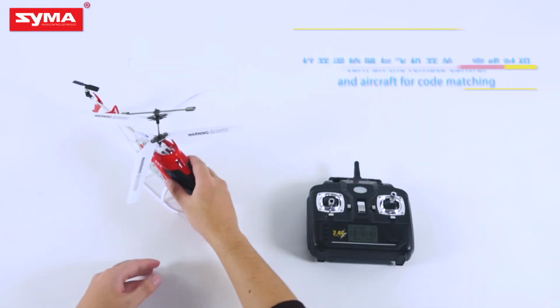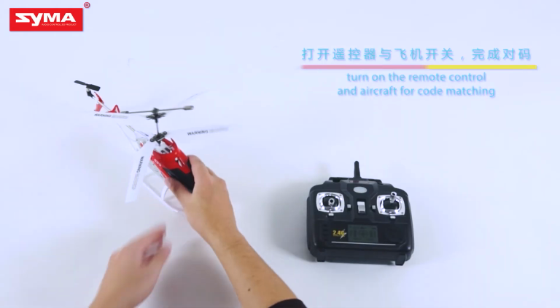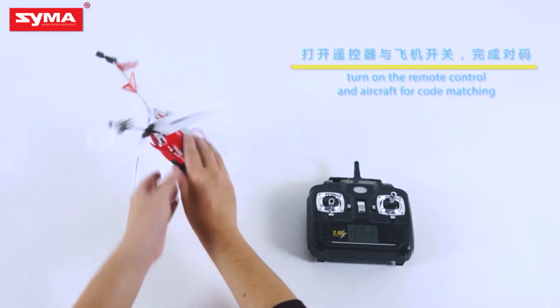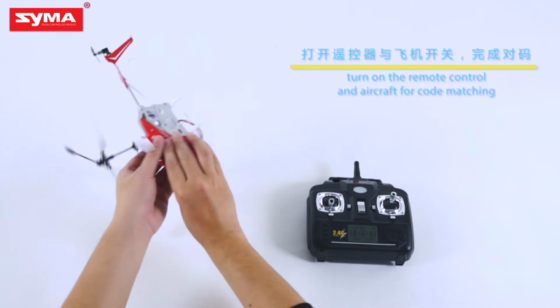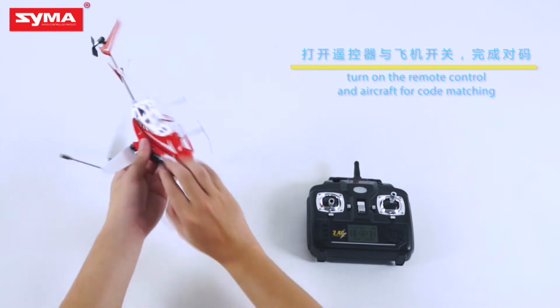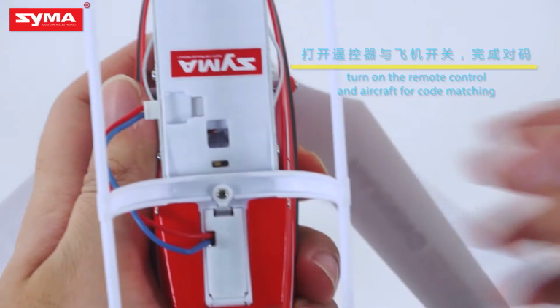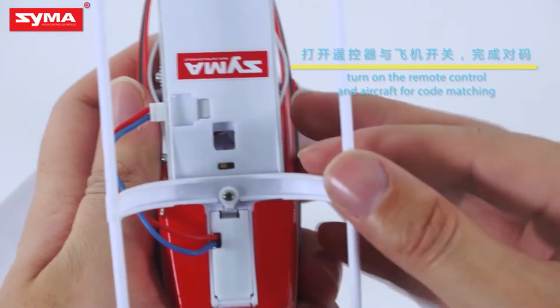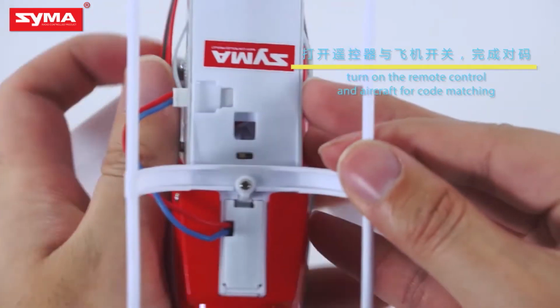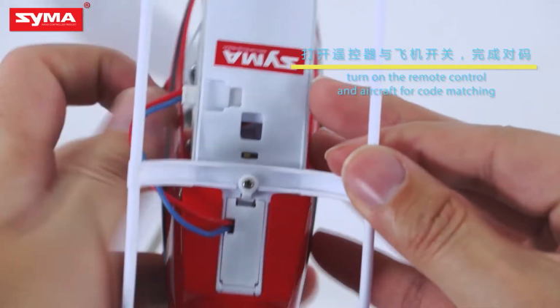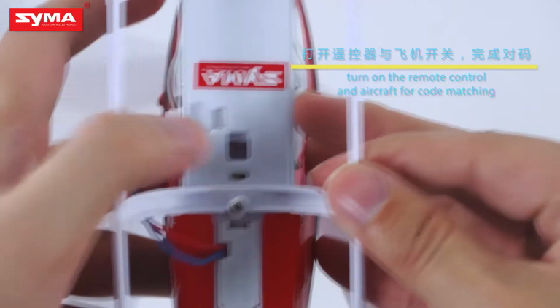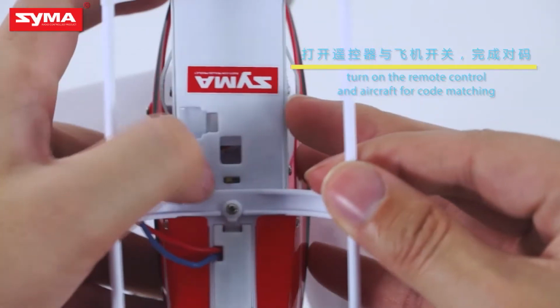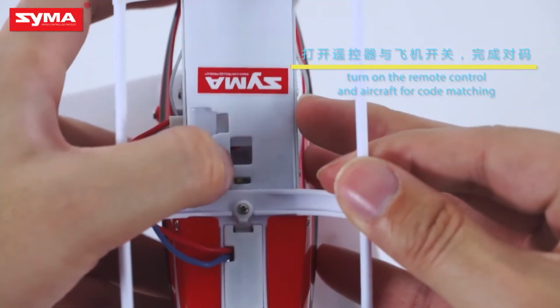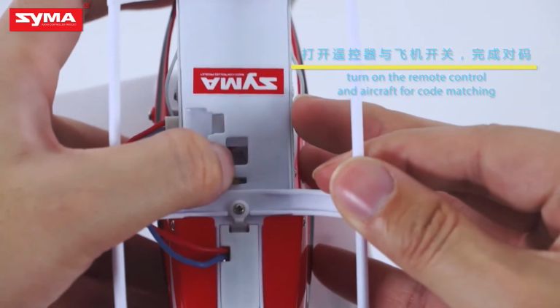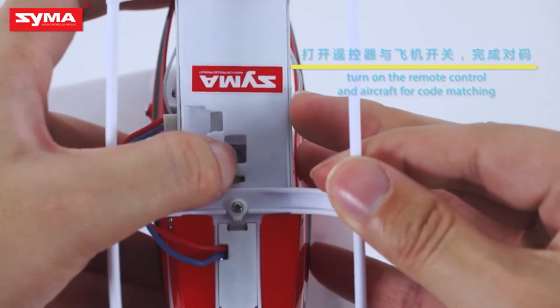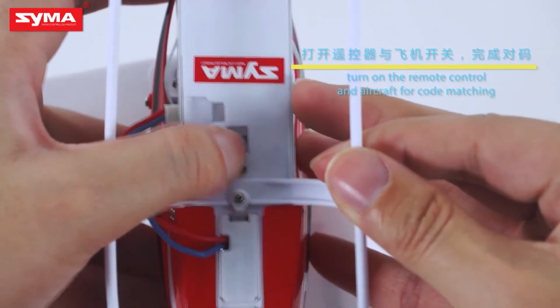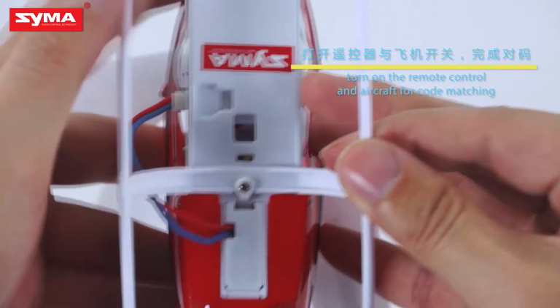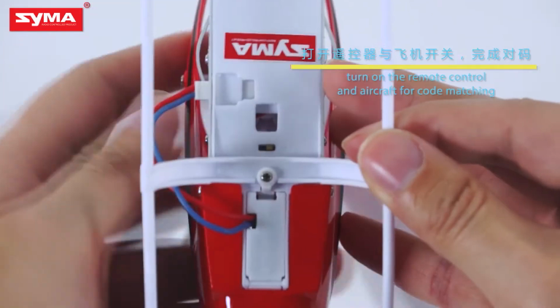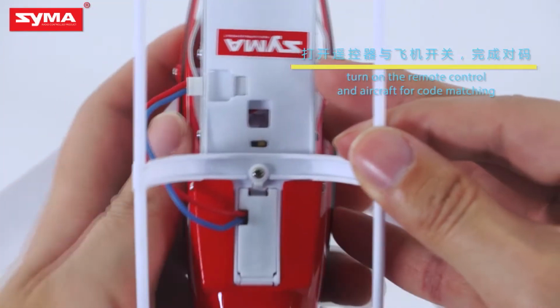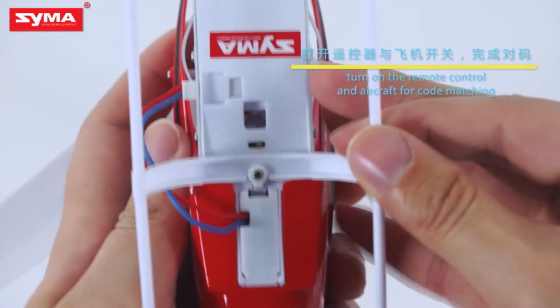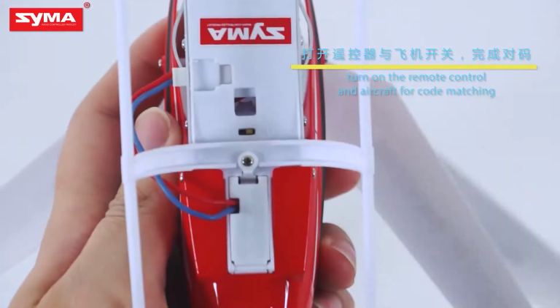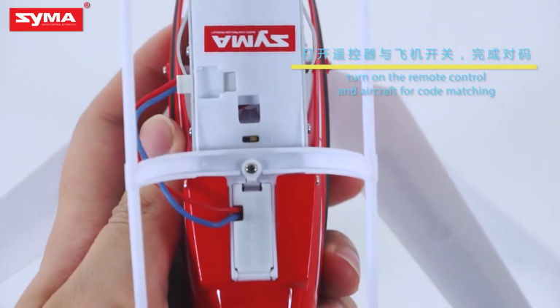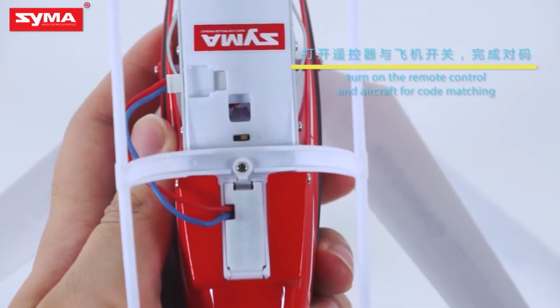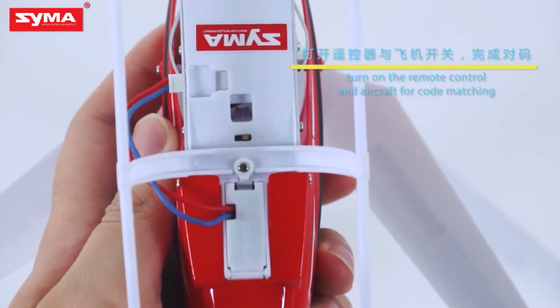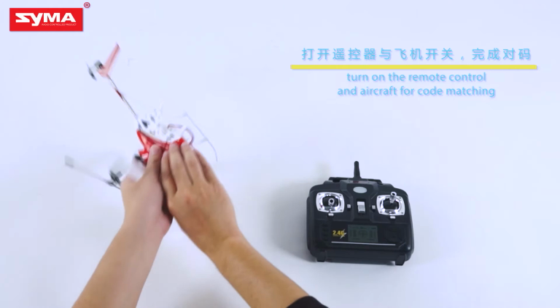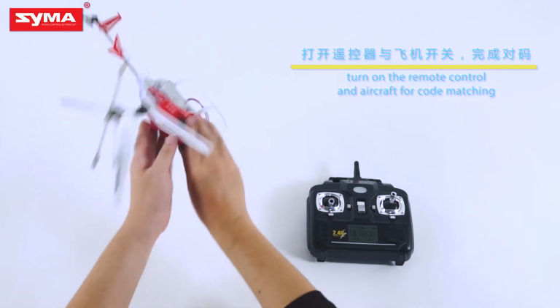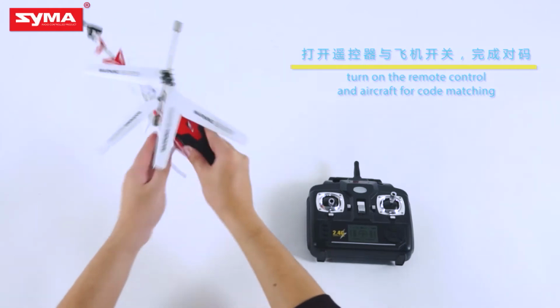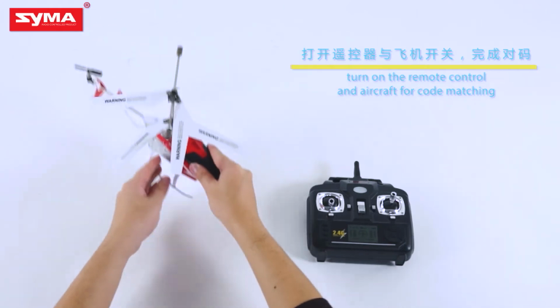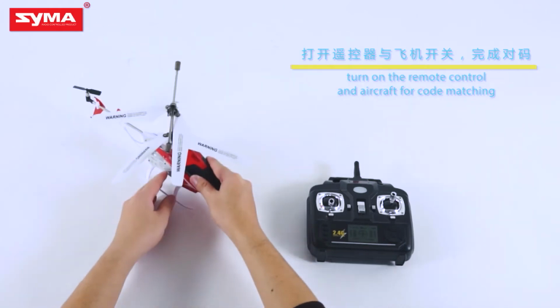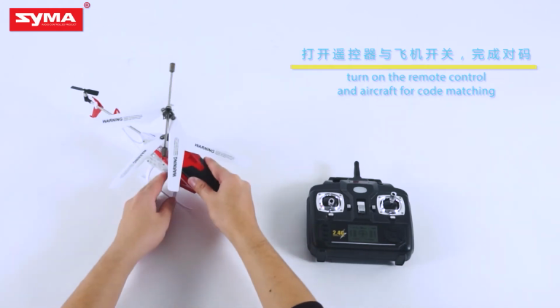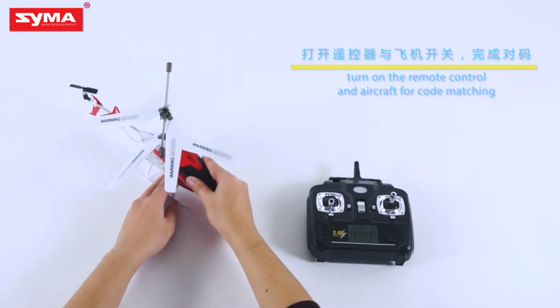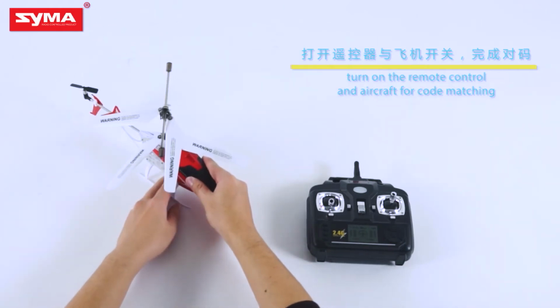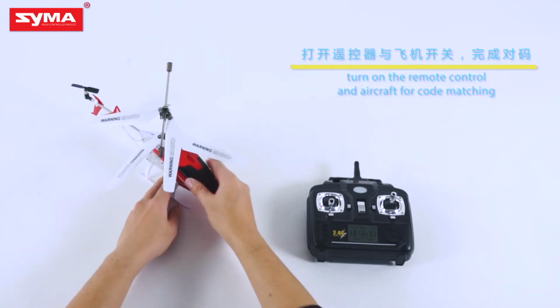Finally, turn on the controller and aircraft. After matching is done, unlock the aircraft and begin to fly.